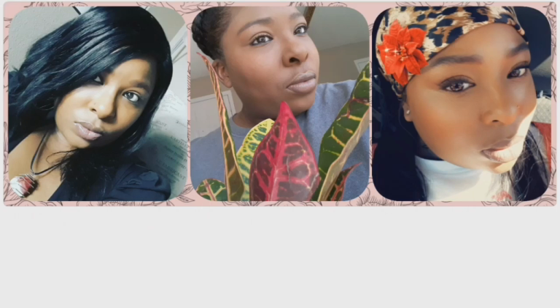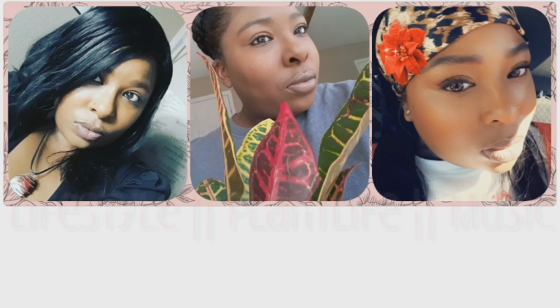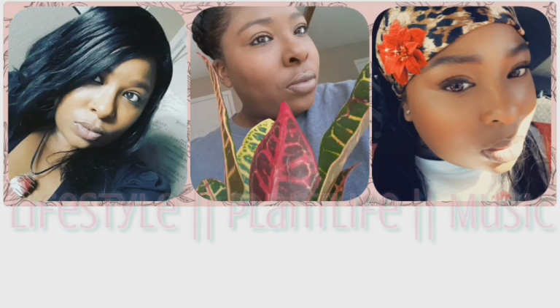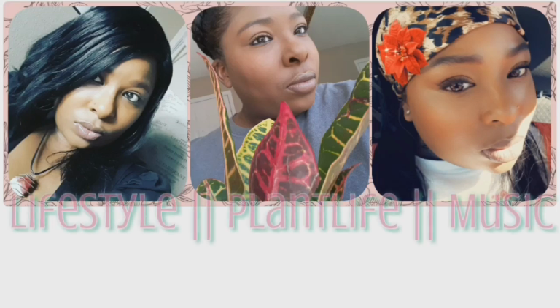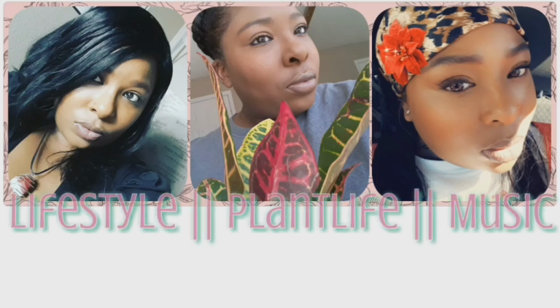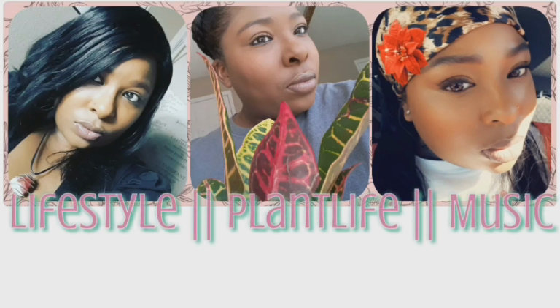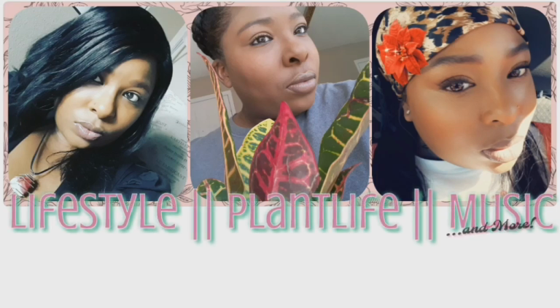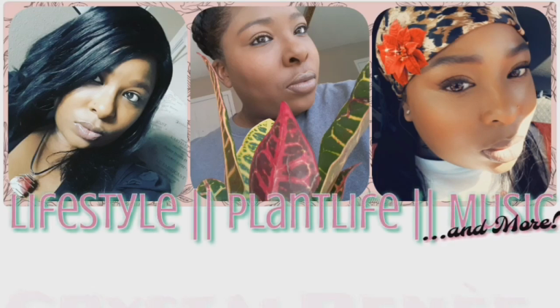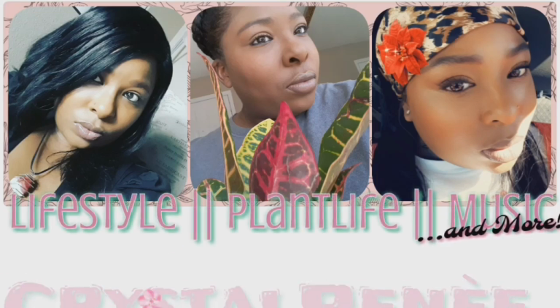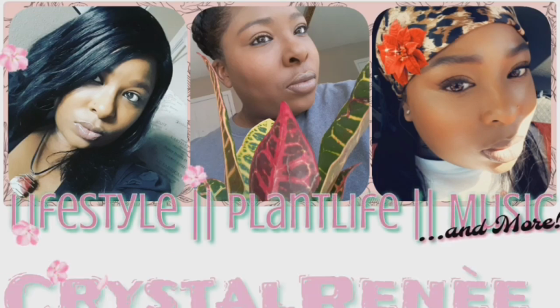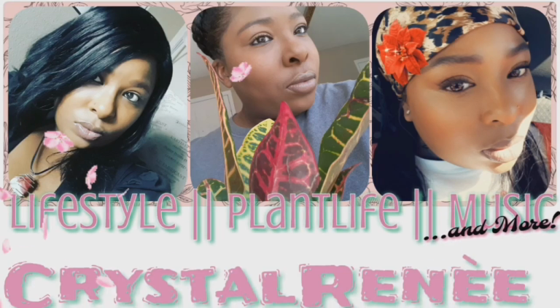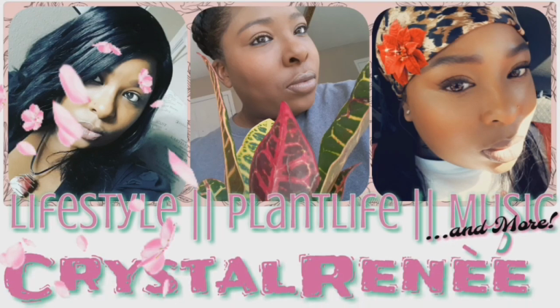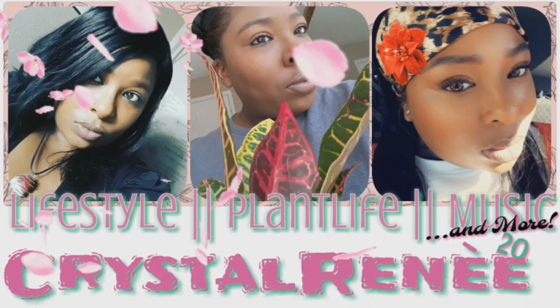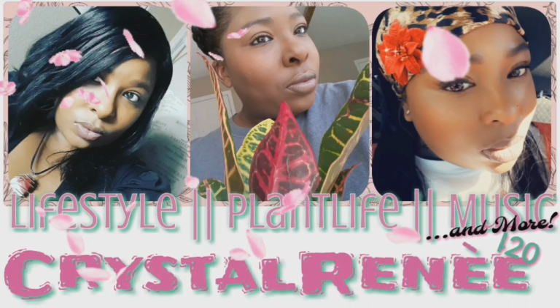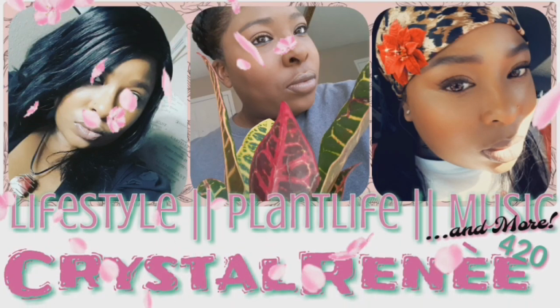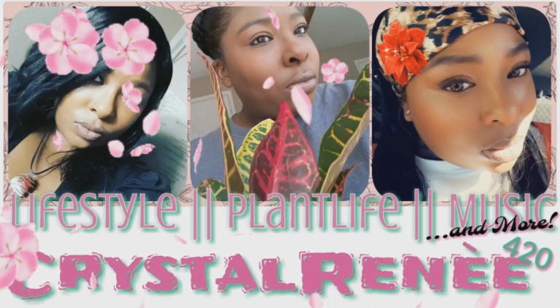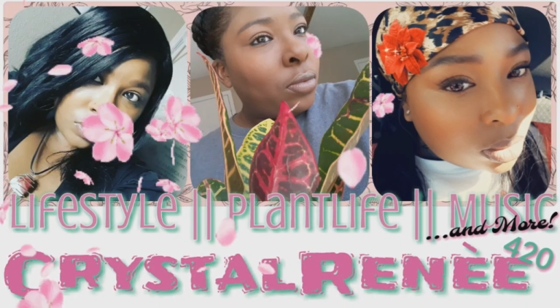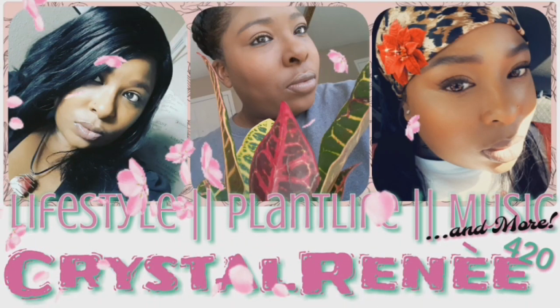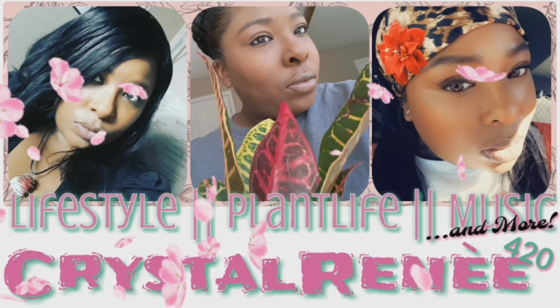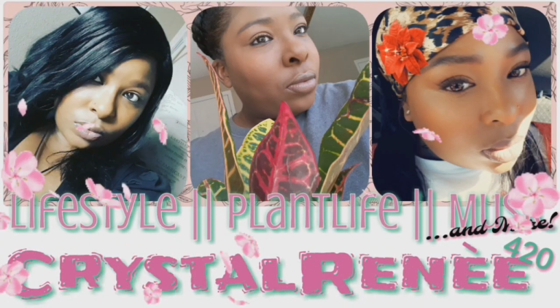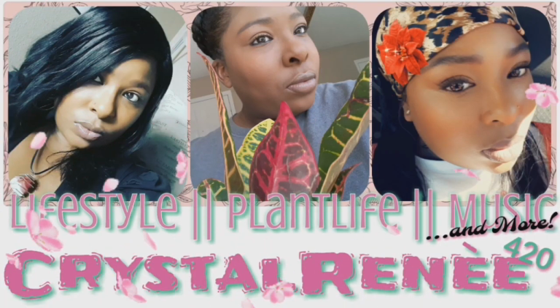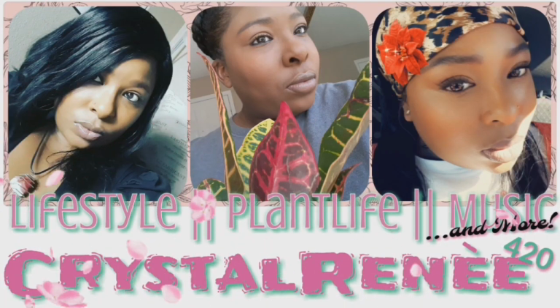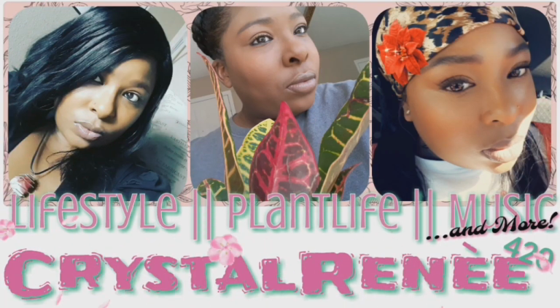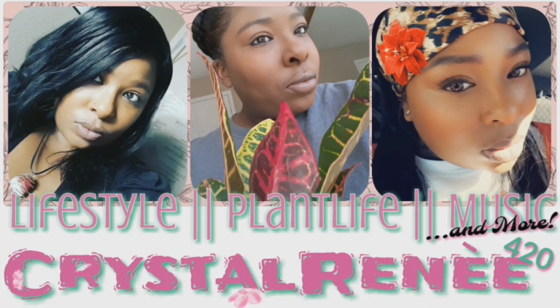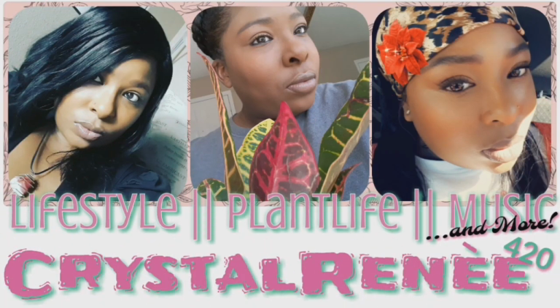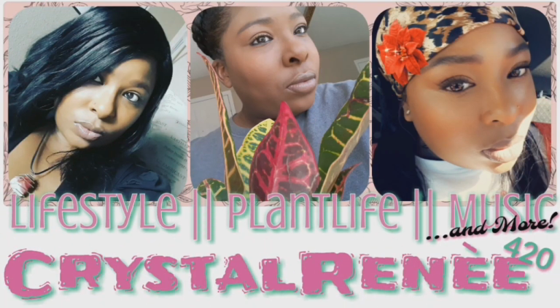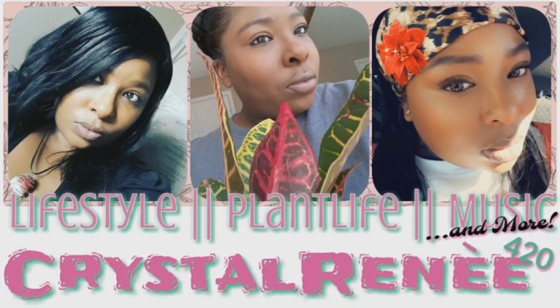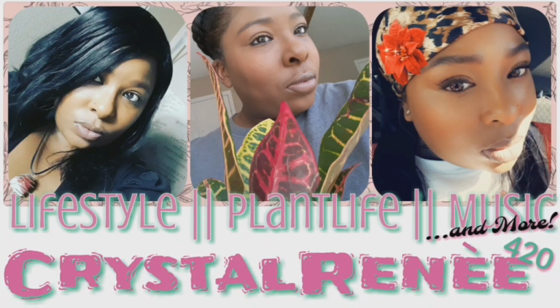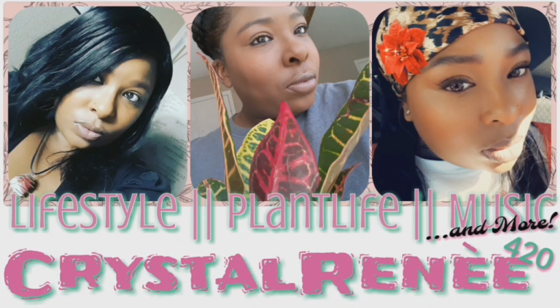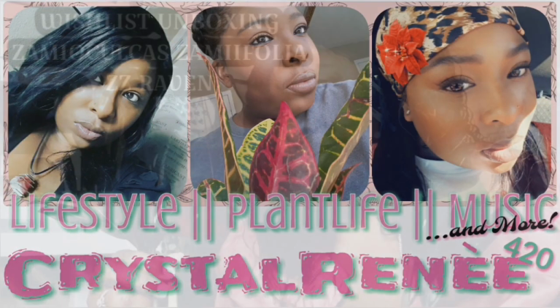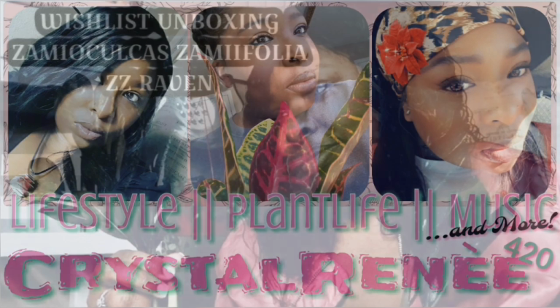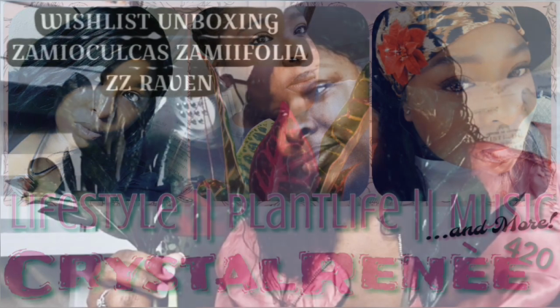Hey guys, it's Crystal Renee here. Welcome back to my channel. And if you're new here, thanks for joining.